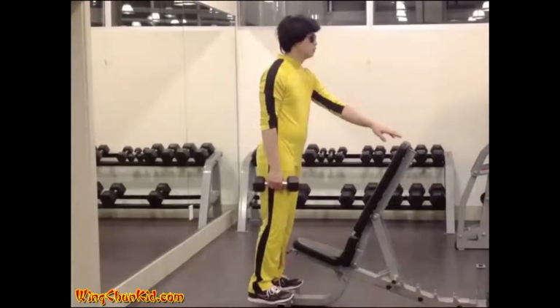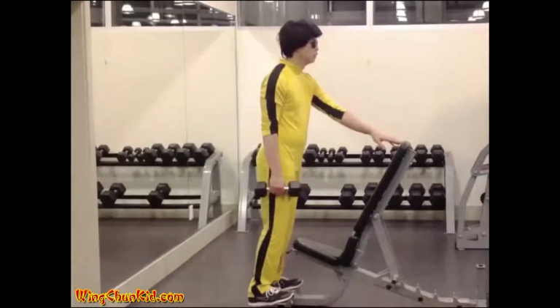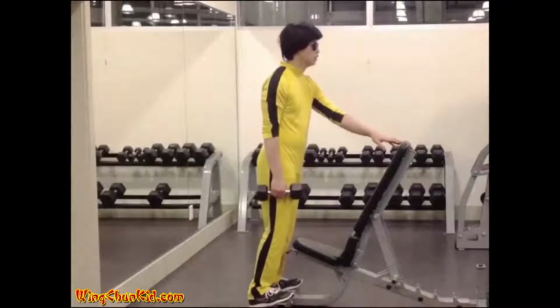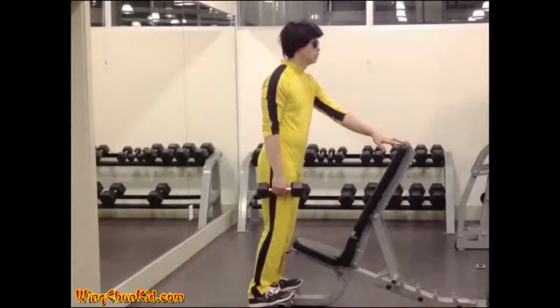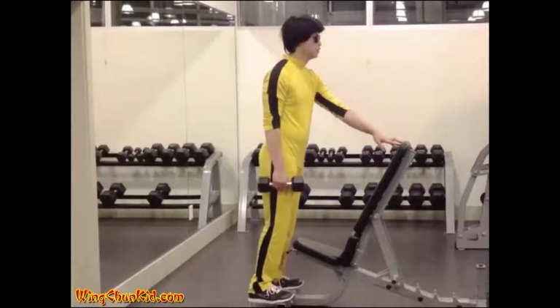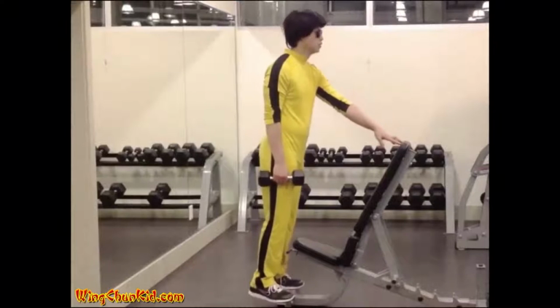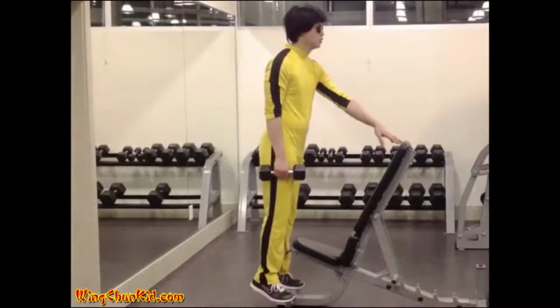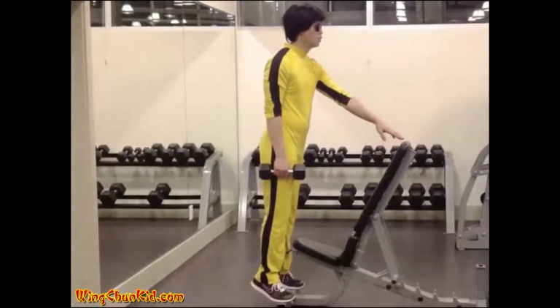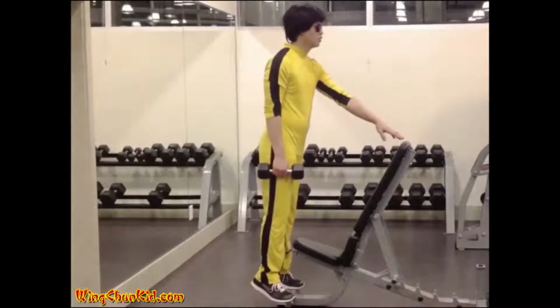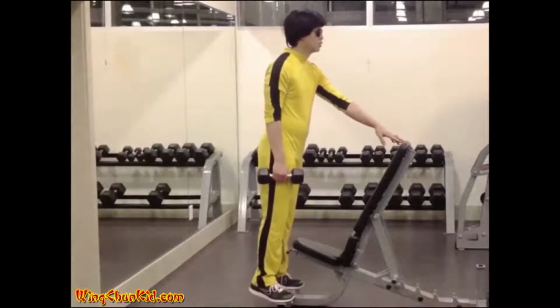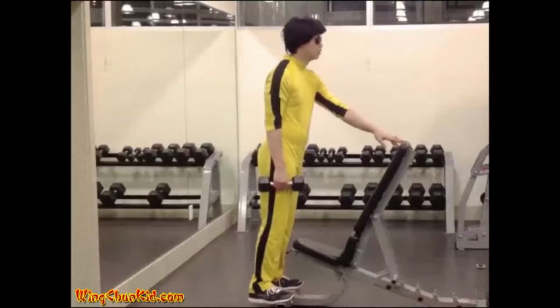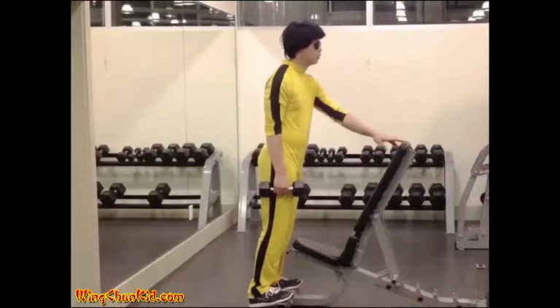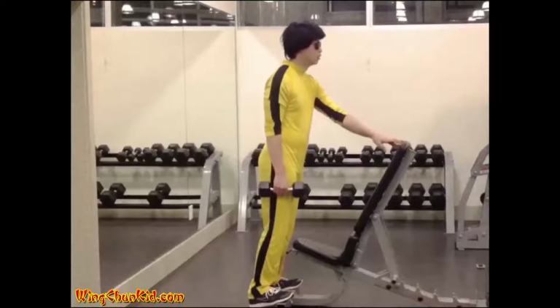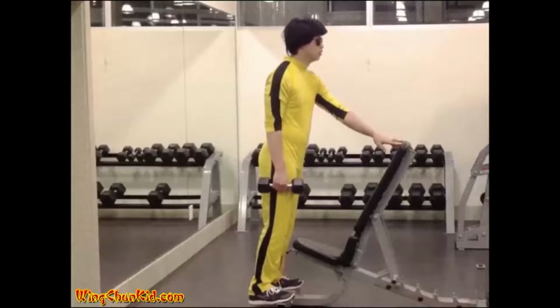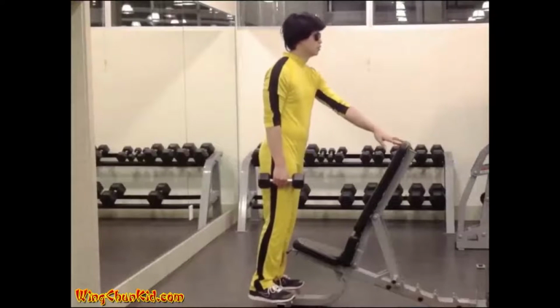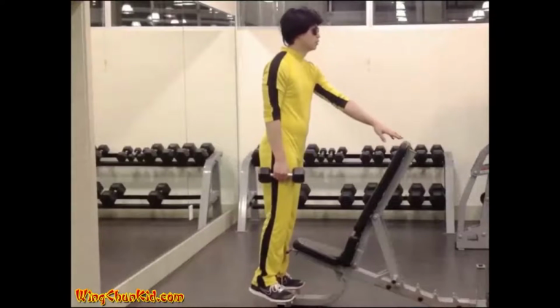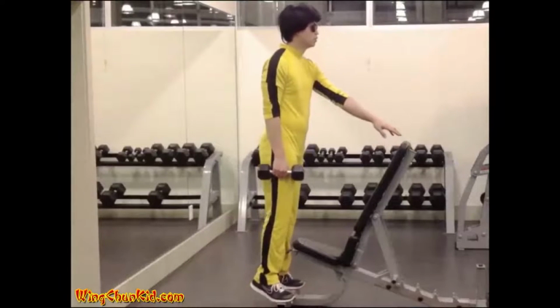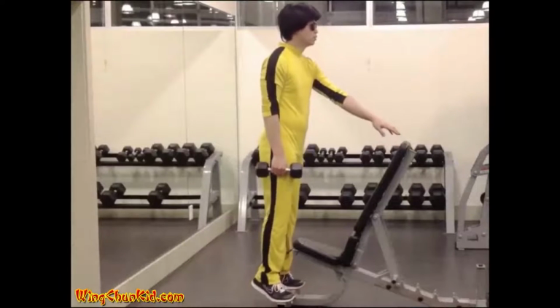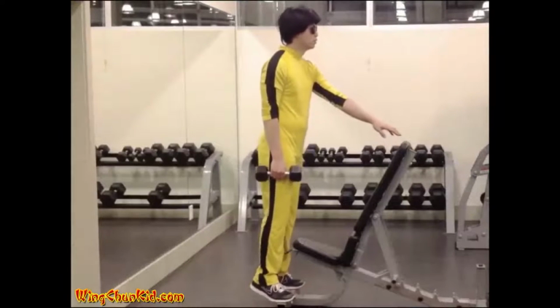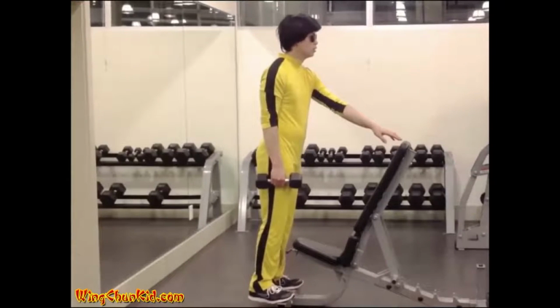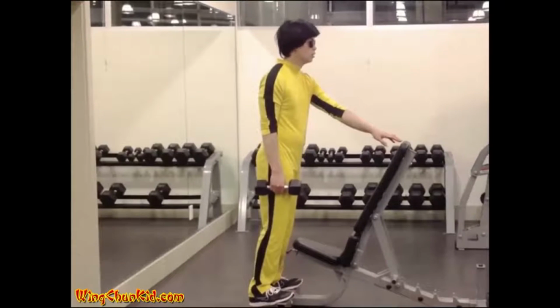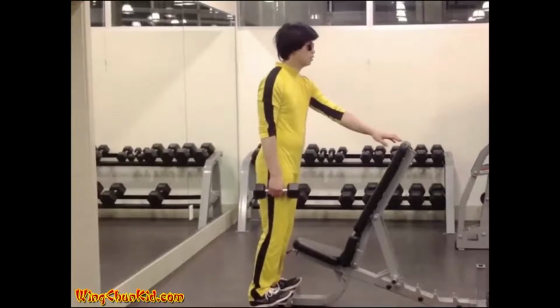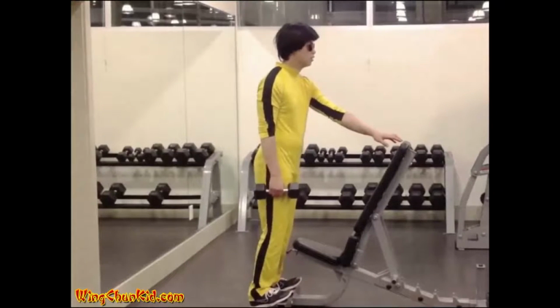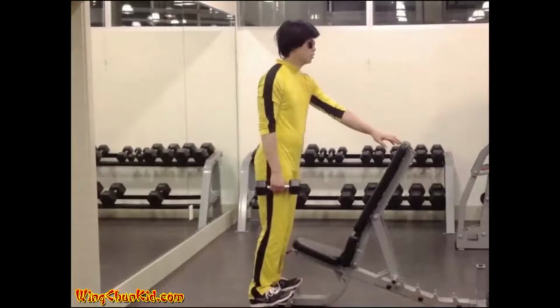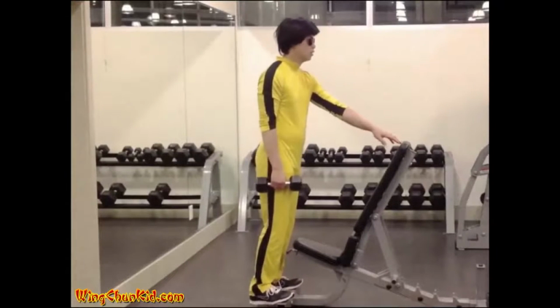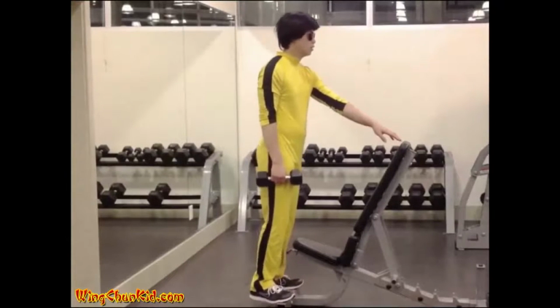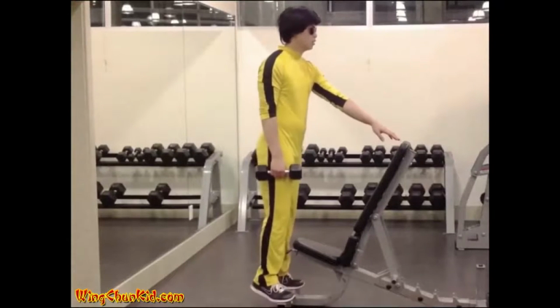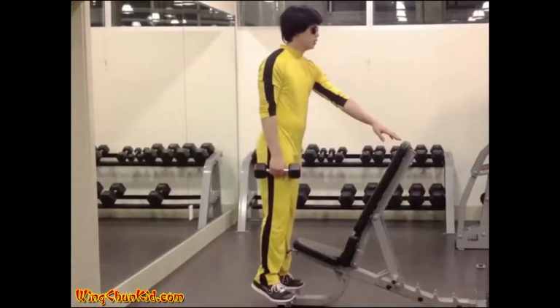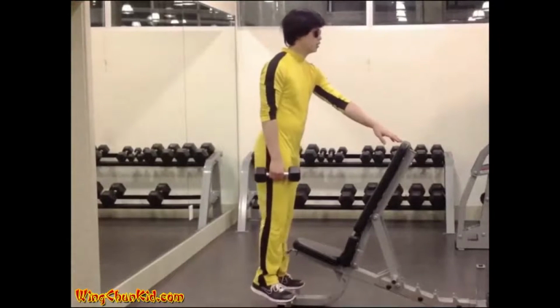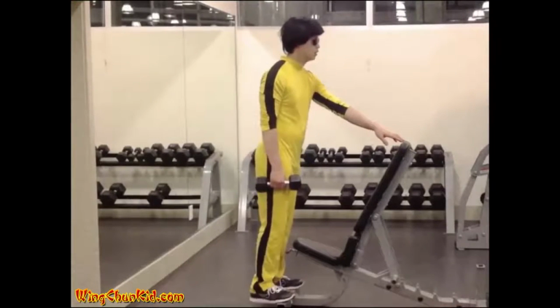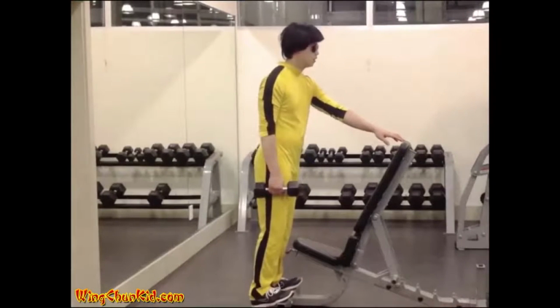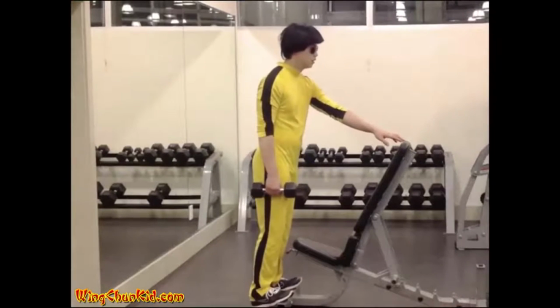8-12 repetitions. Increase difficulty by holding extra weights.